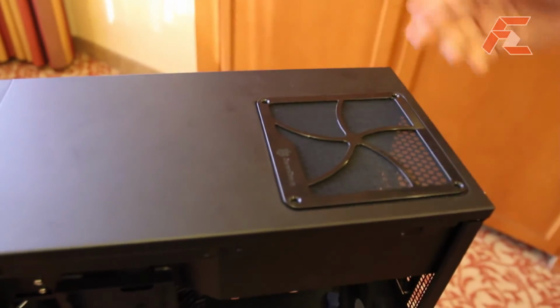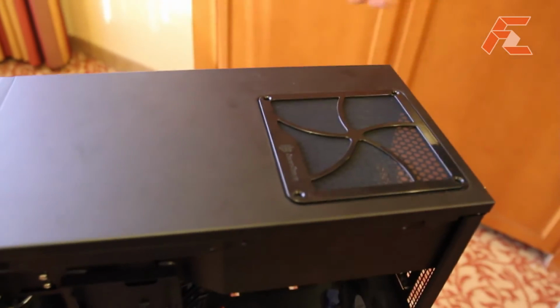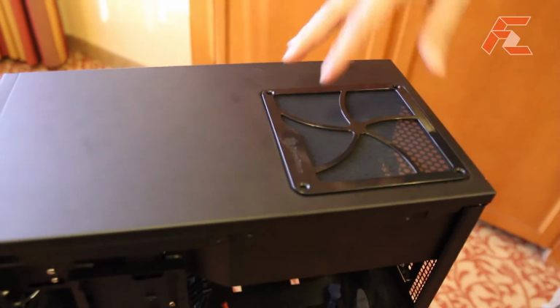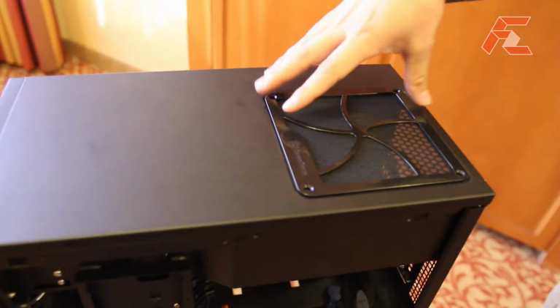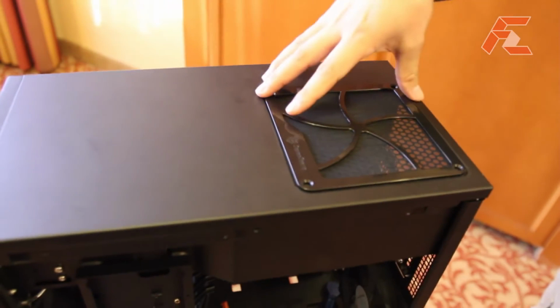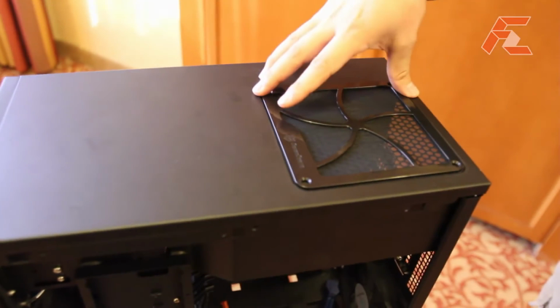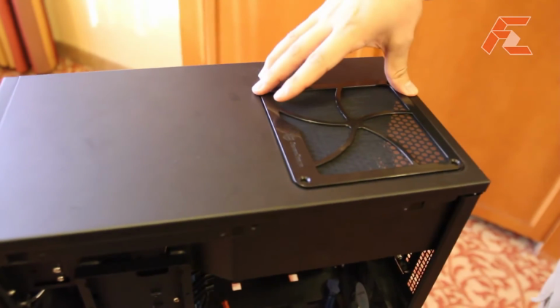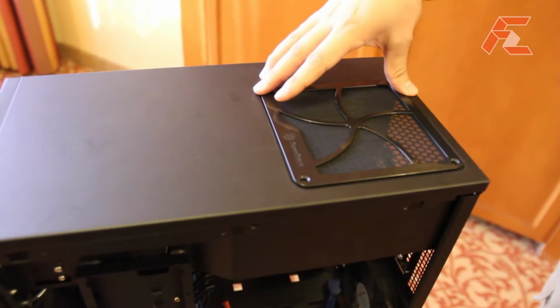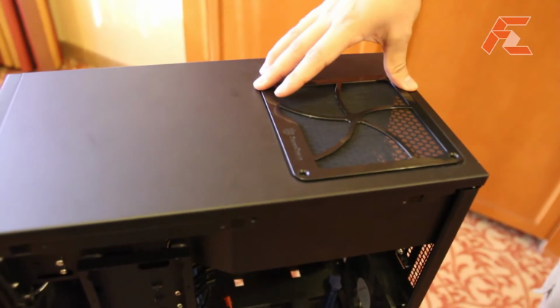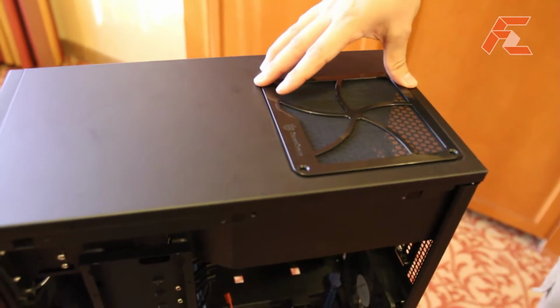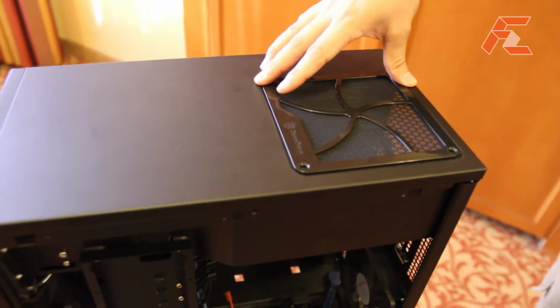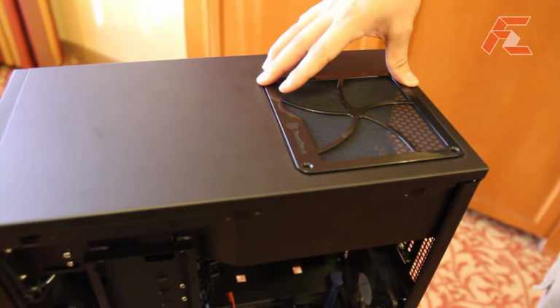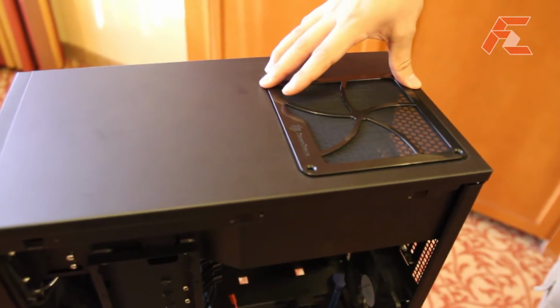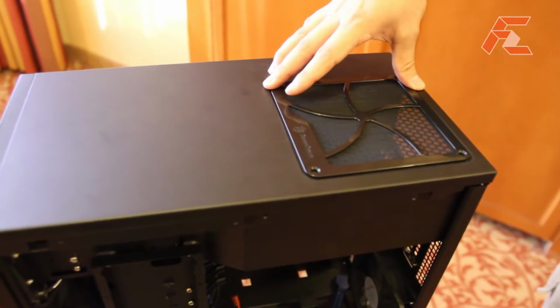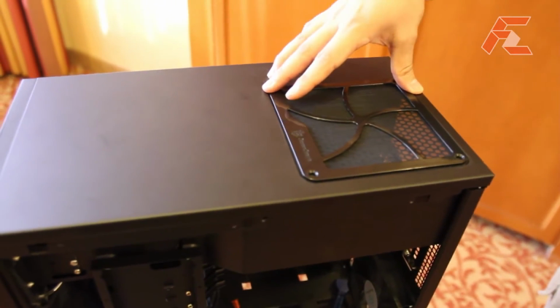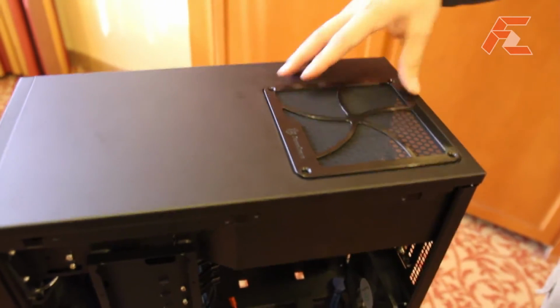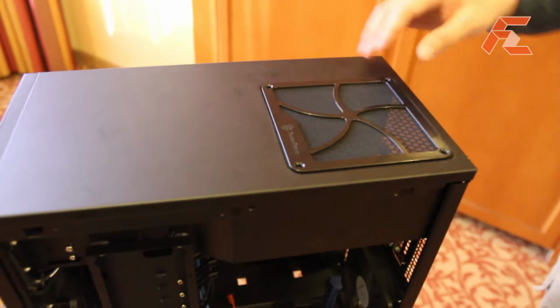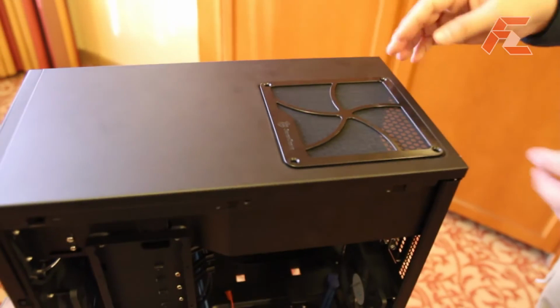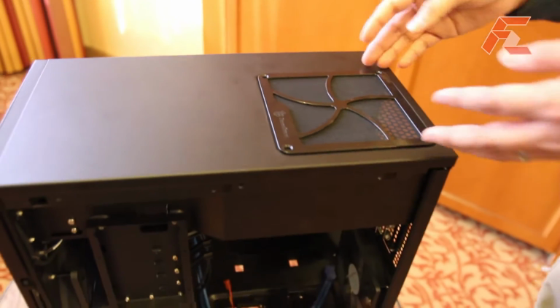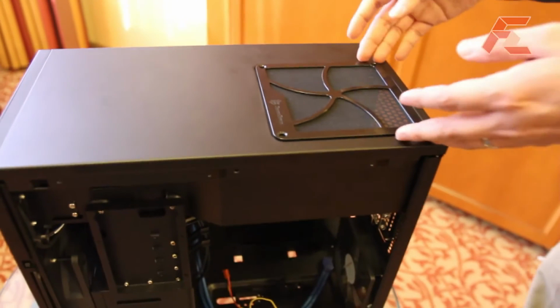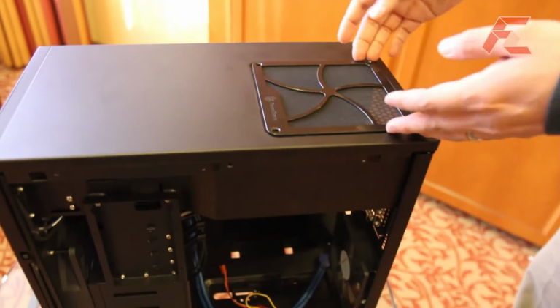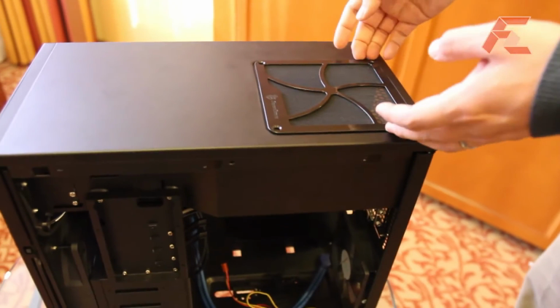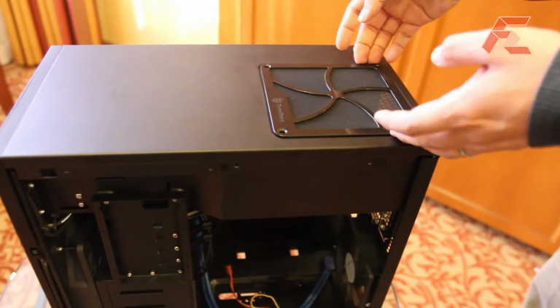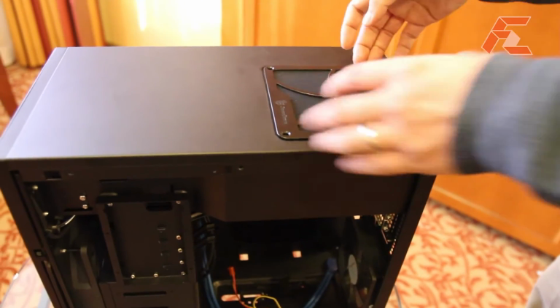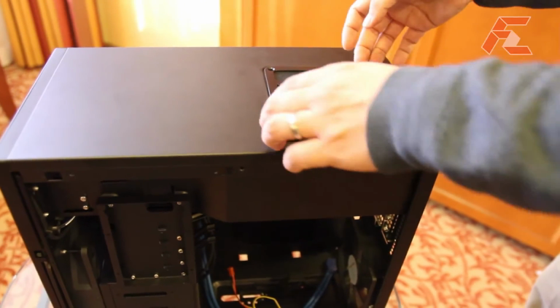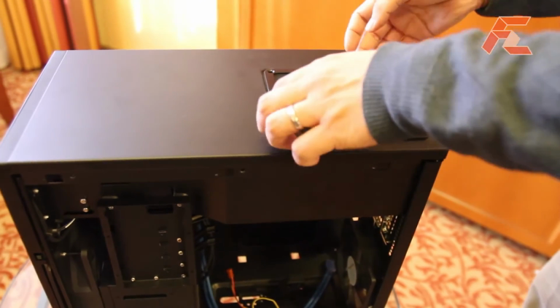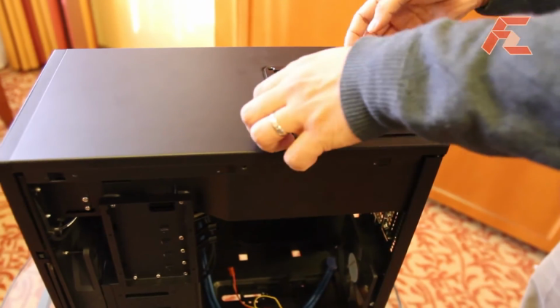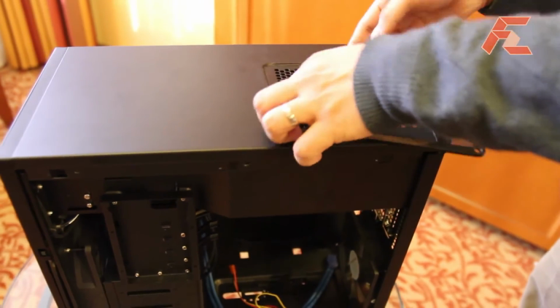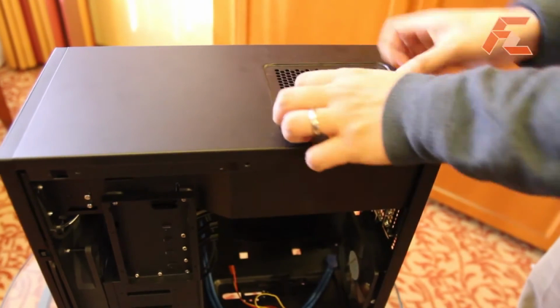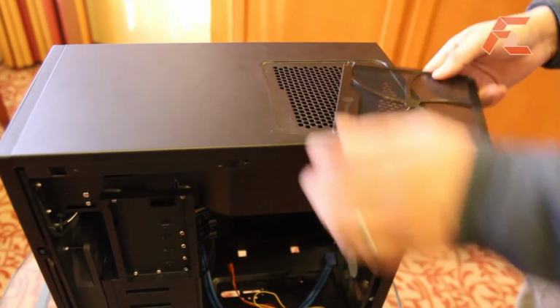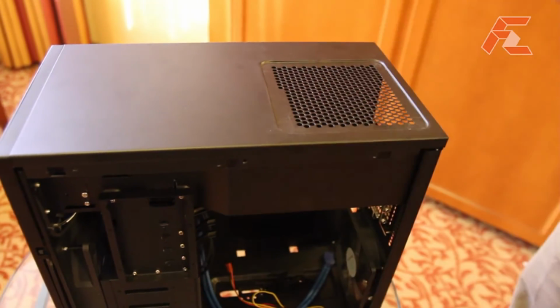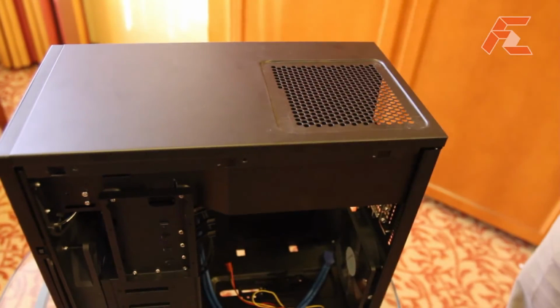We will include a magnetic fan filter on top so you can remove it very easily.